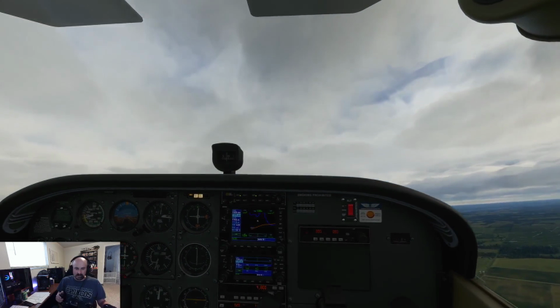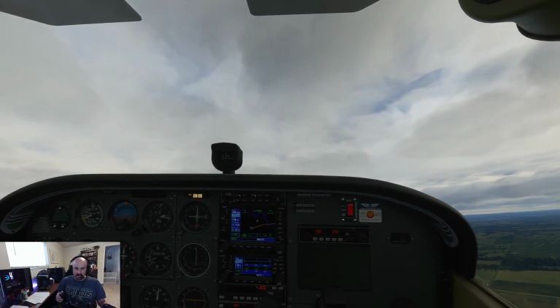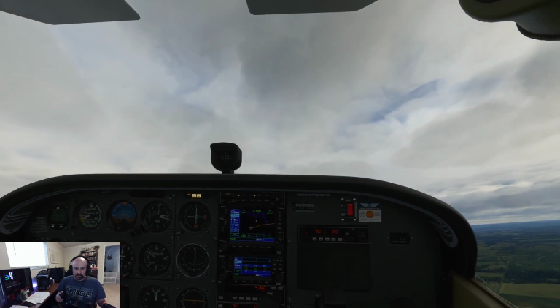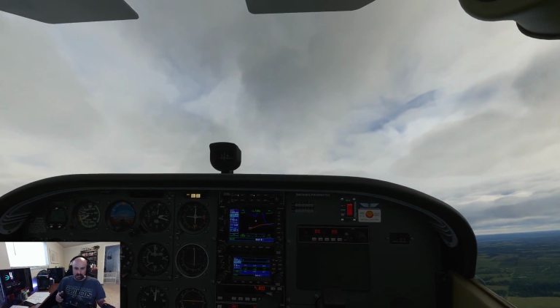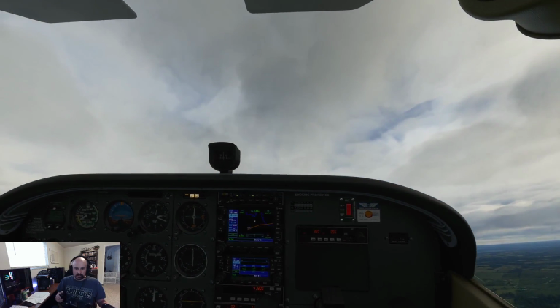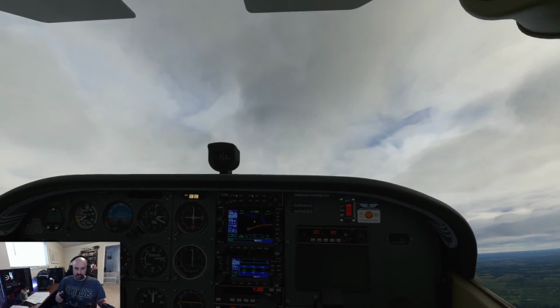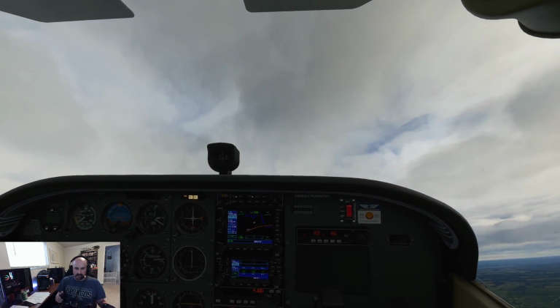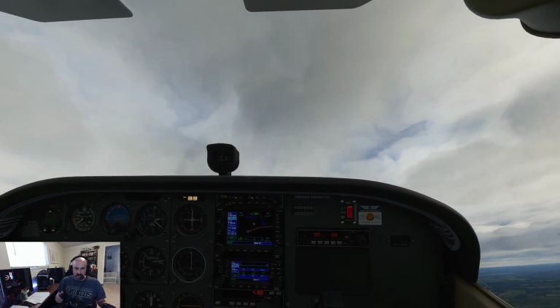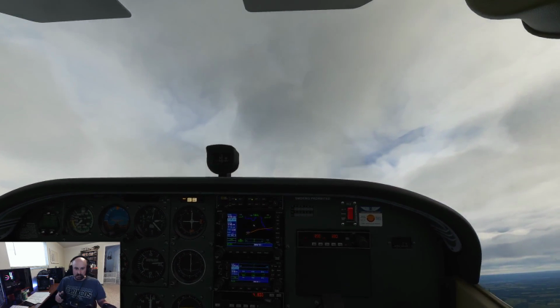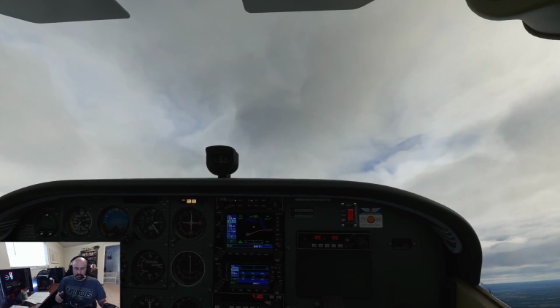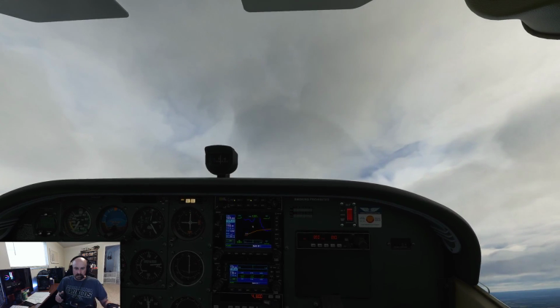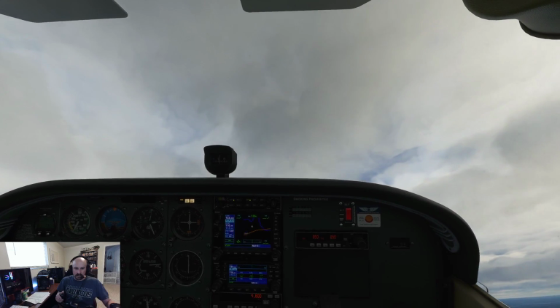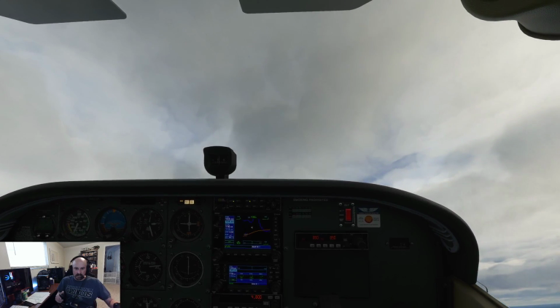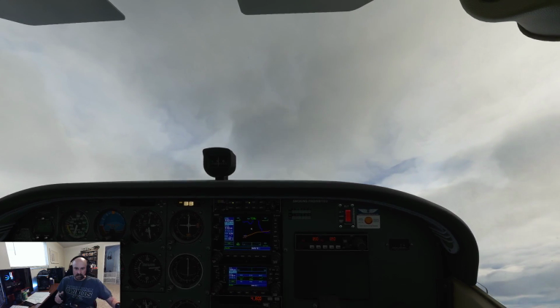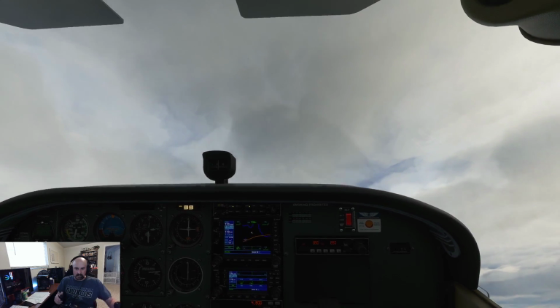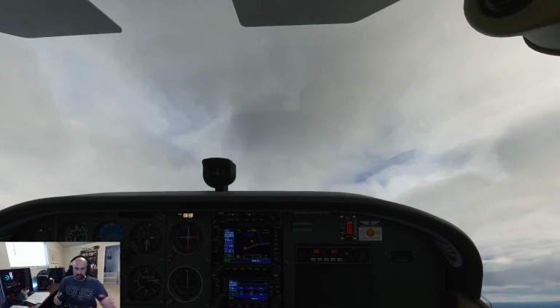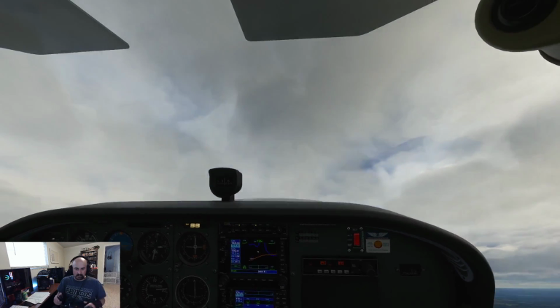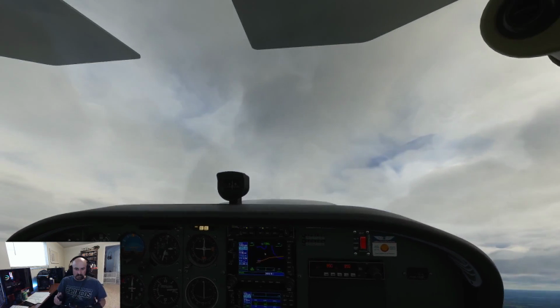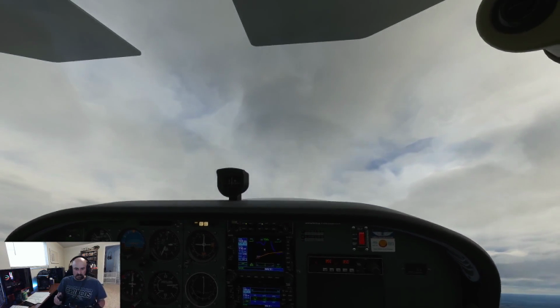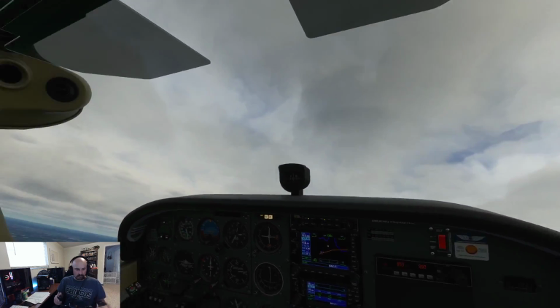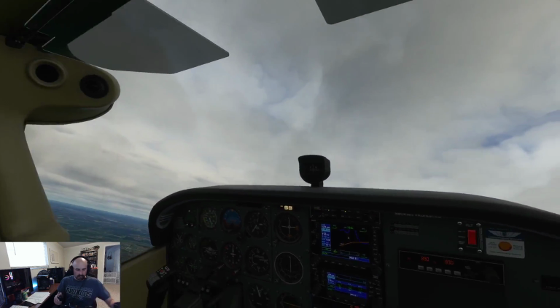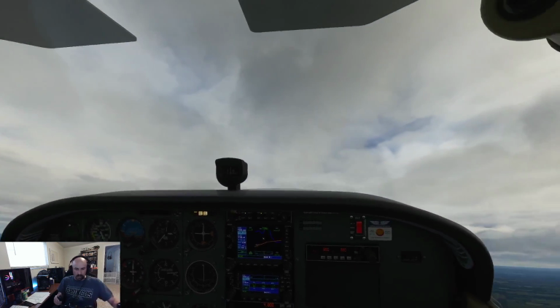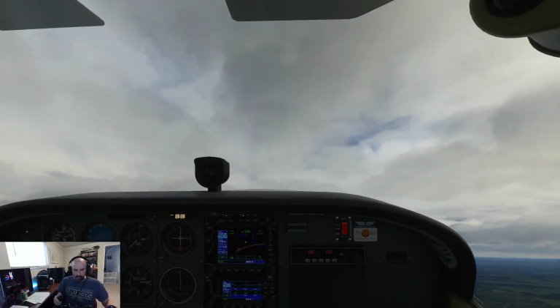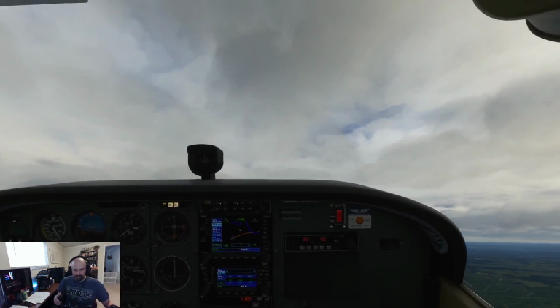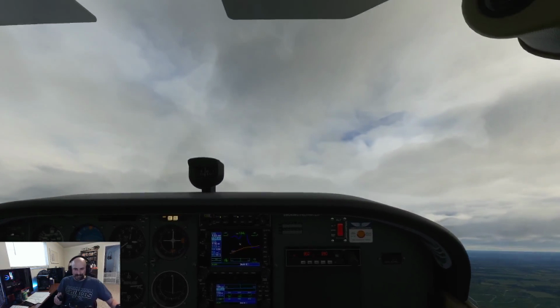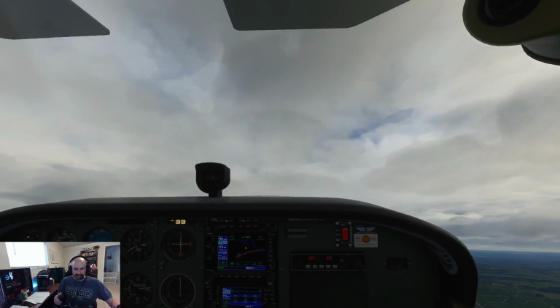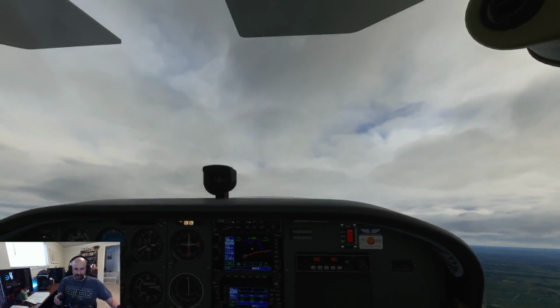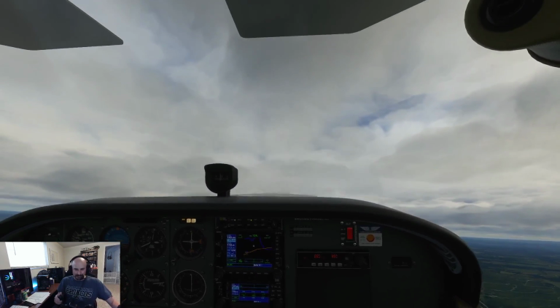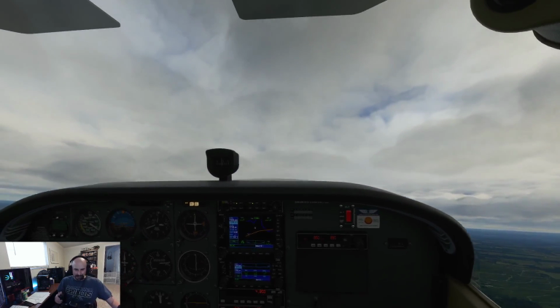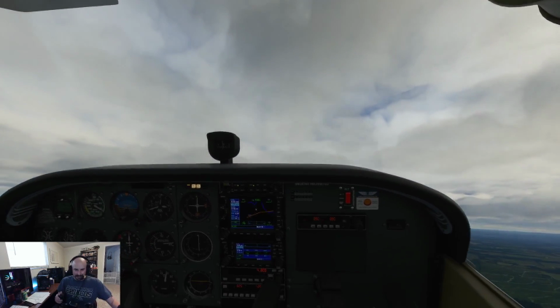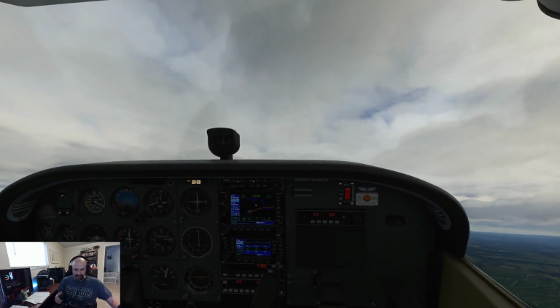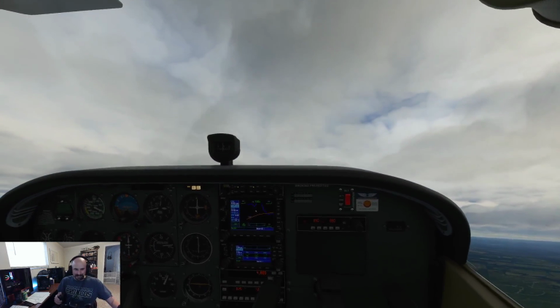Get that nose back up and bring — oh, it thinks I wanted reverse thrust again.